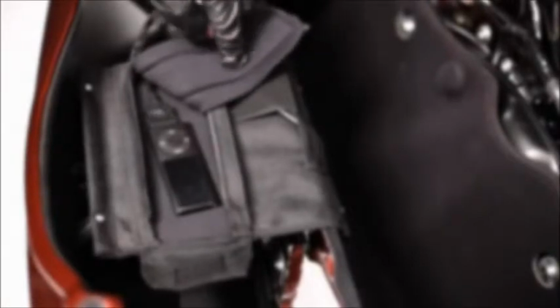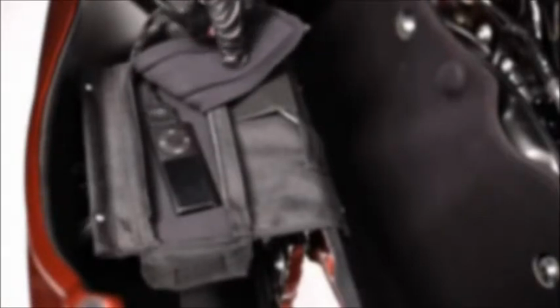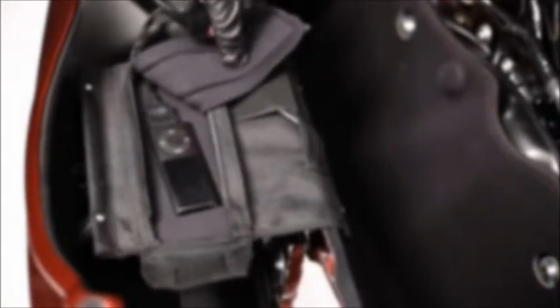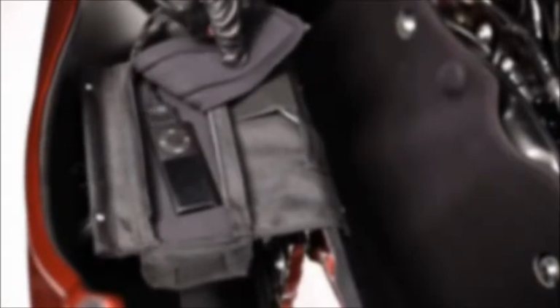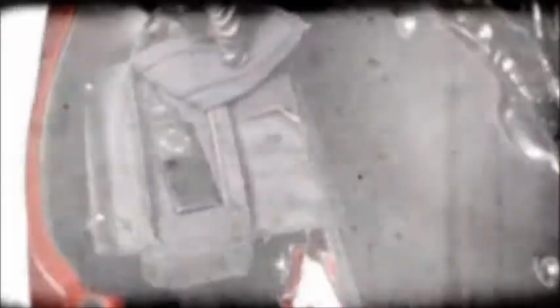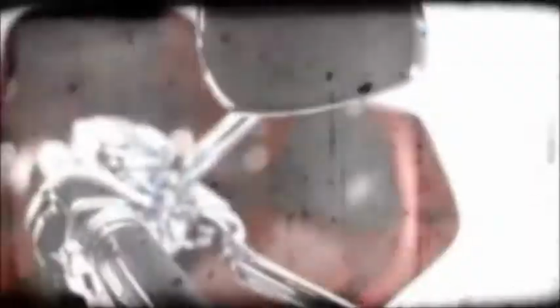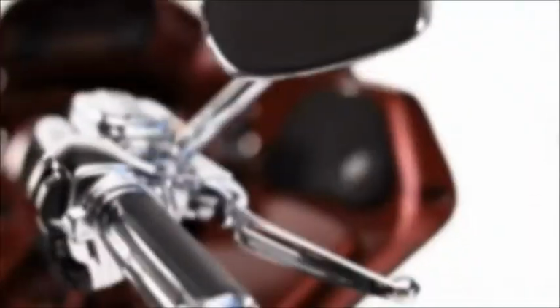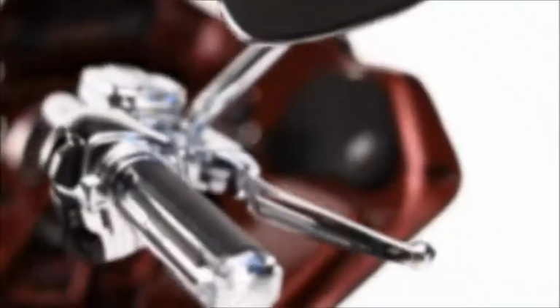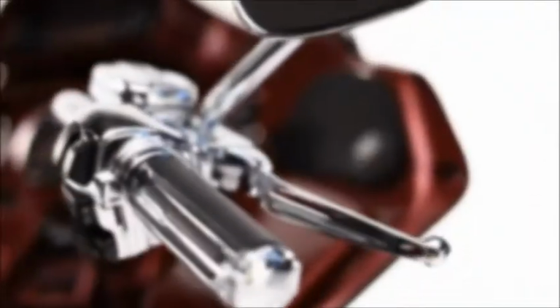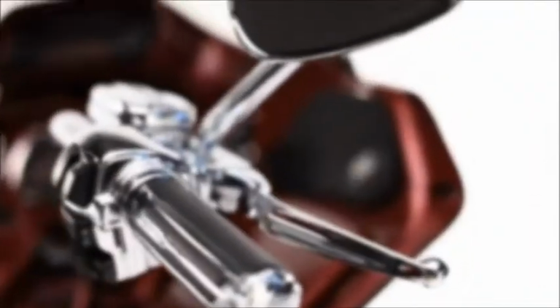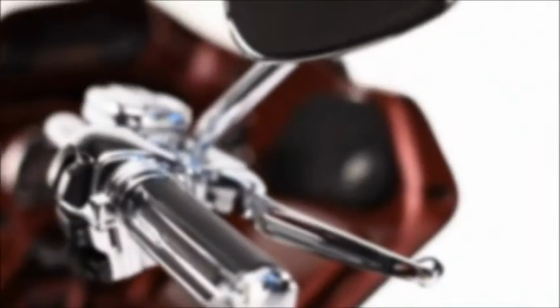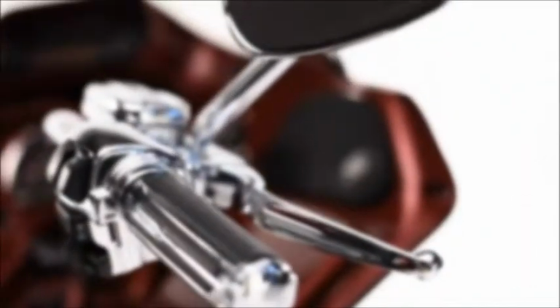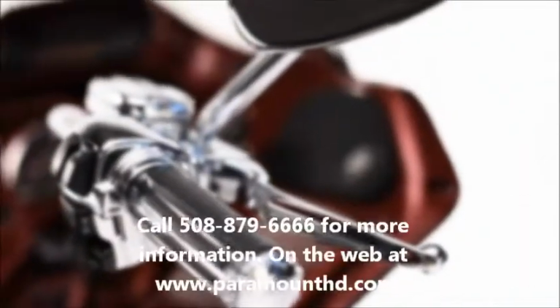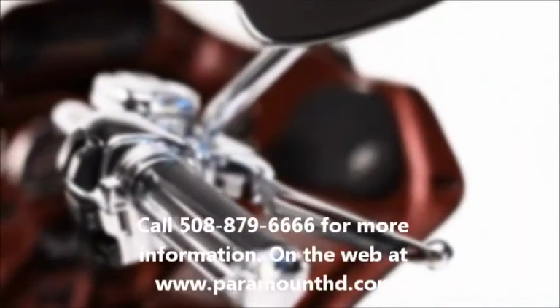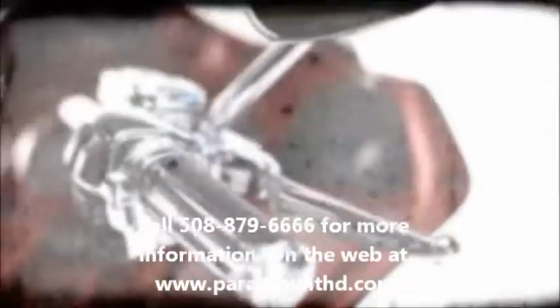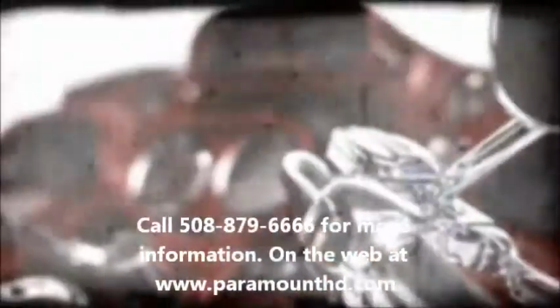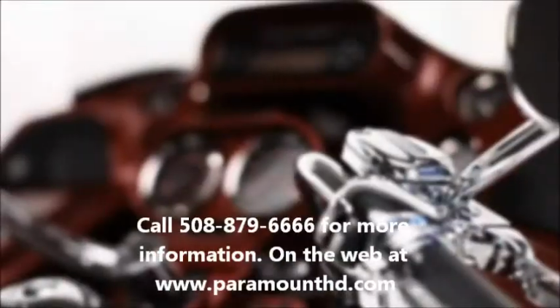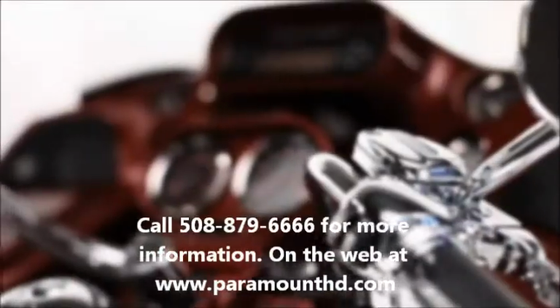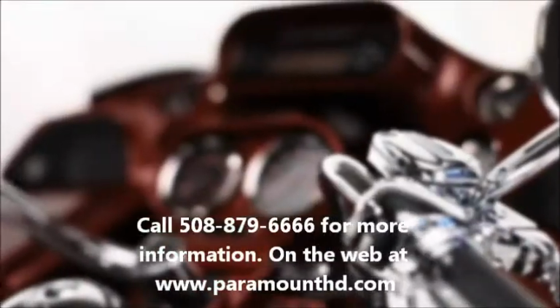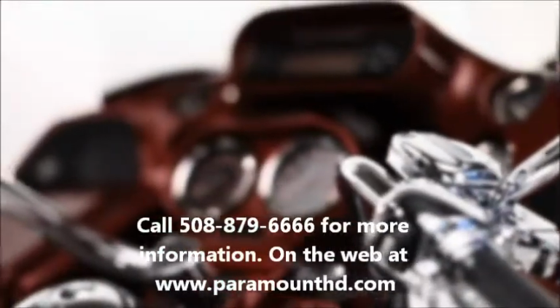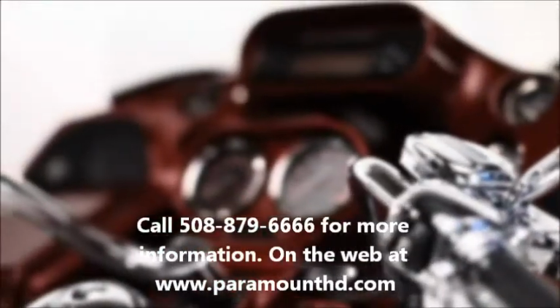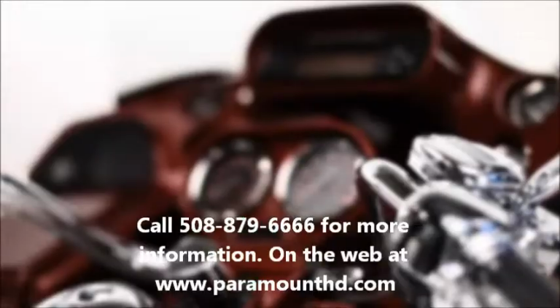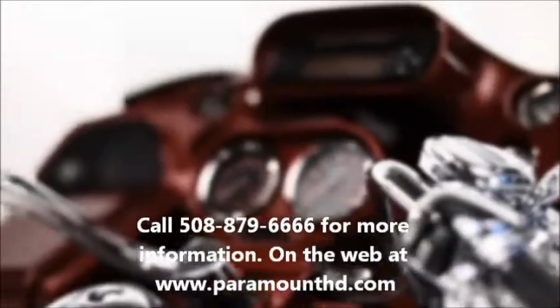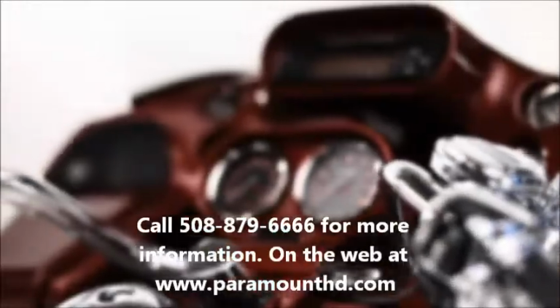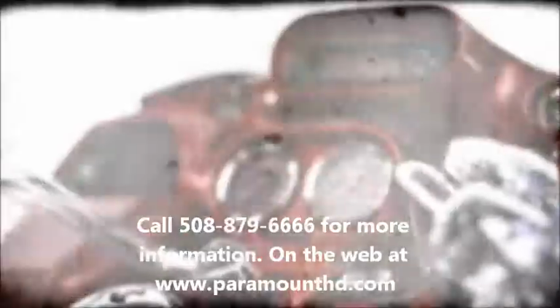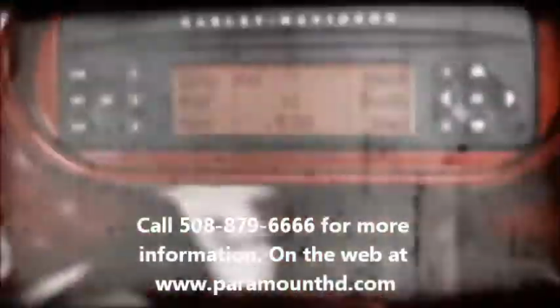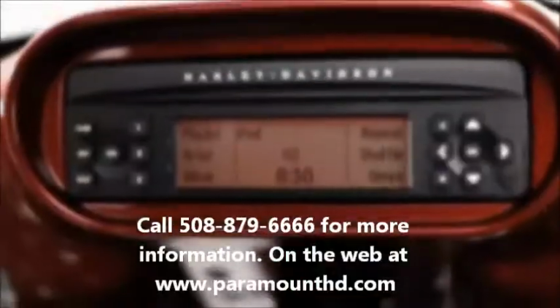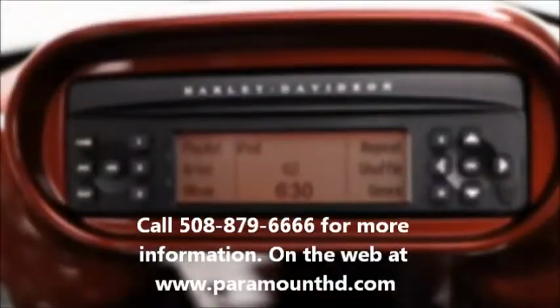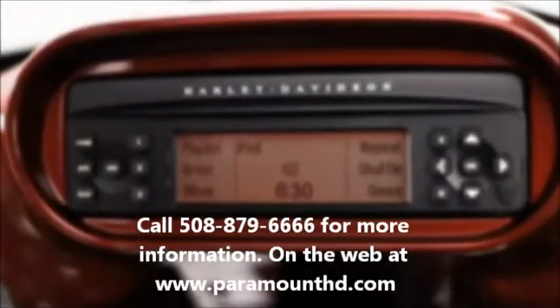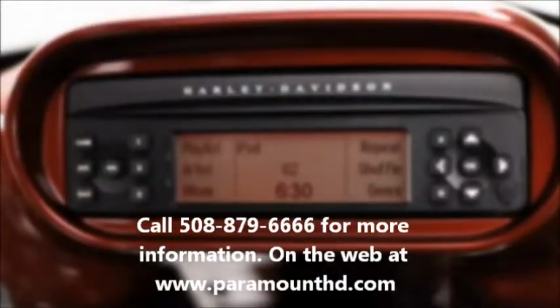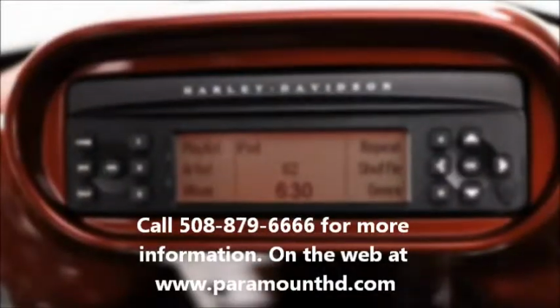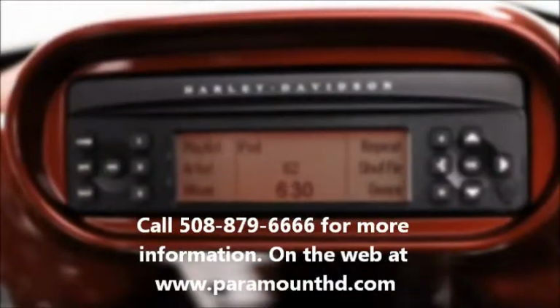iPod owners, demand for Boom Audio iPod Interface Kits at your Harley-Davidson dealer is exploding. Schedule an install today.